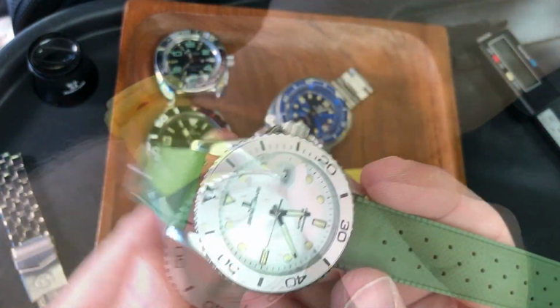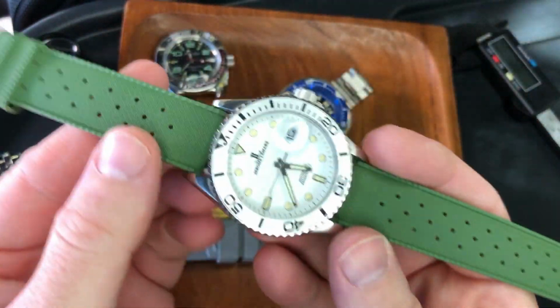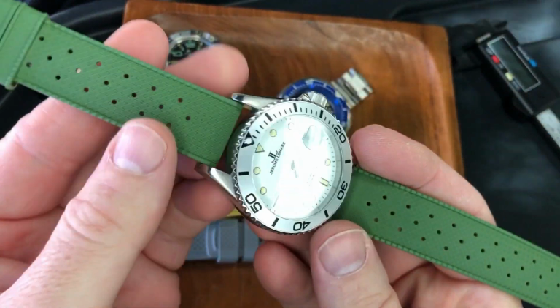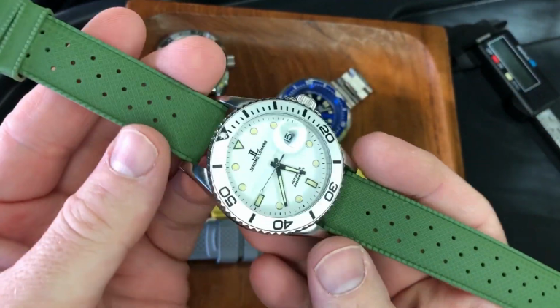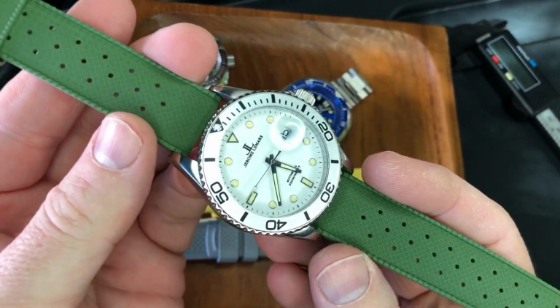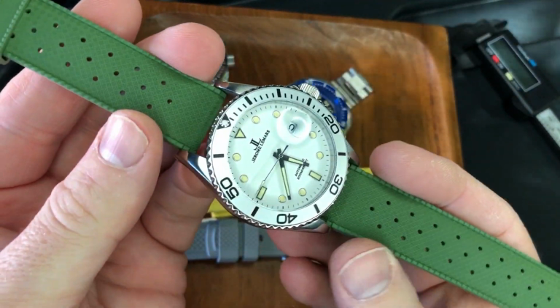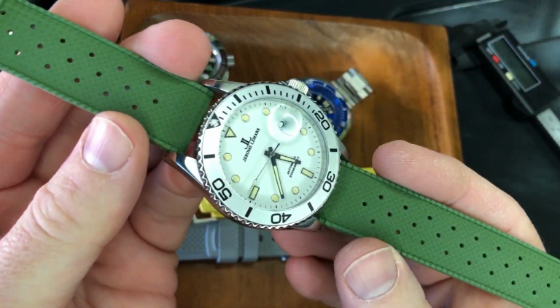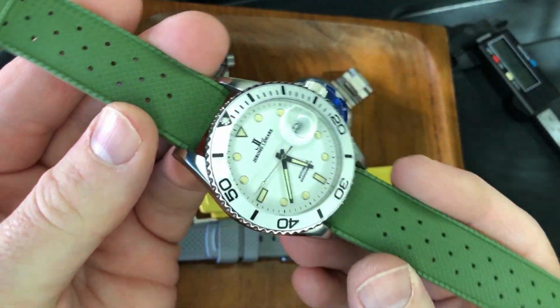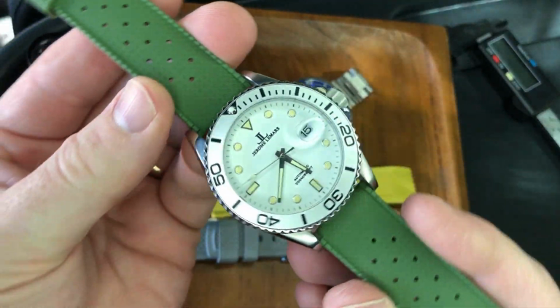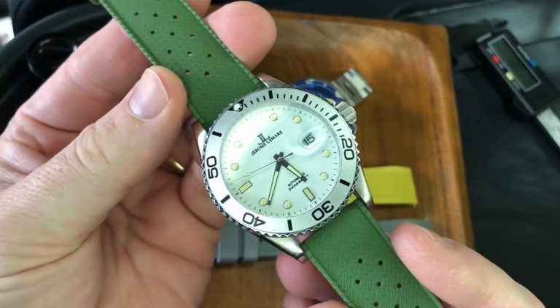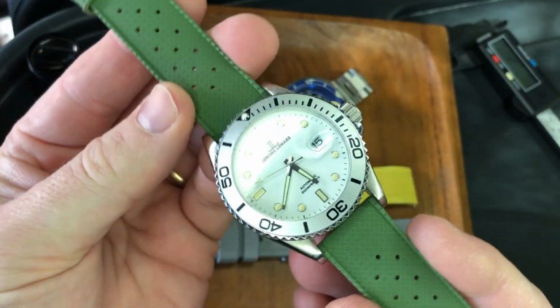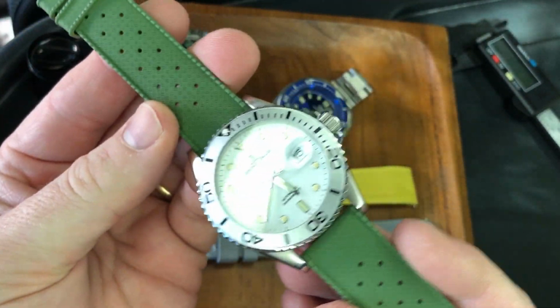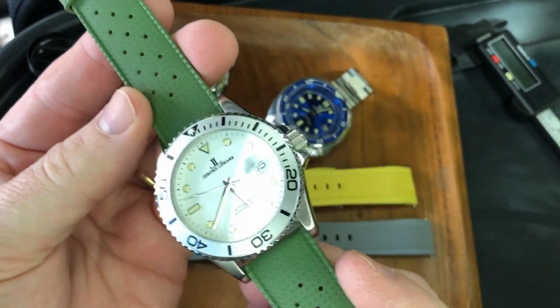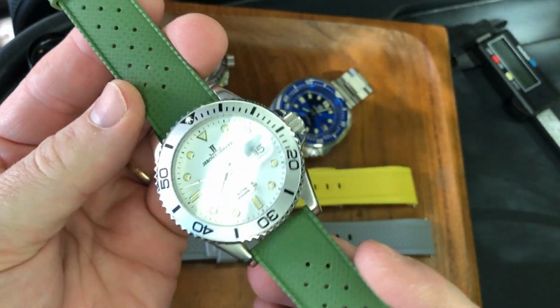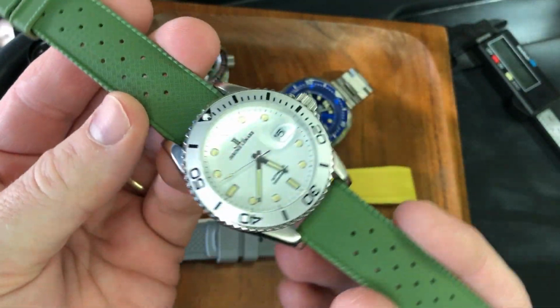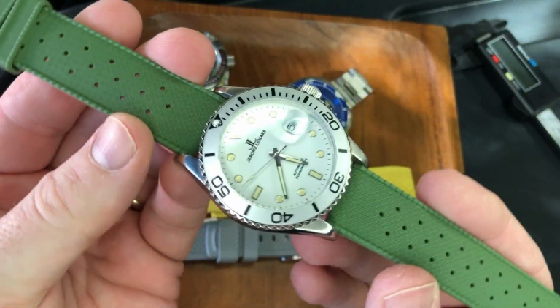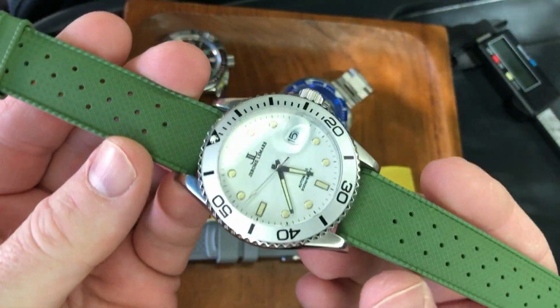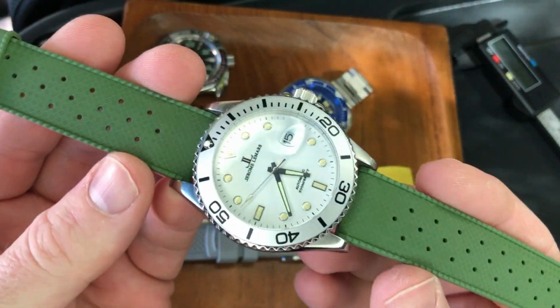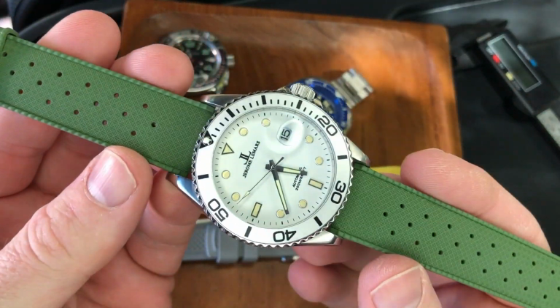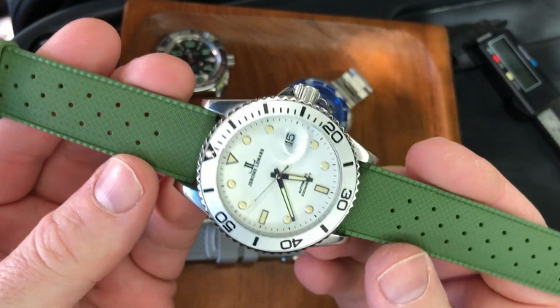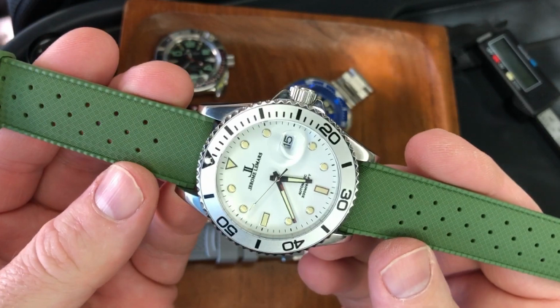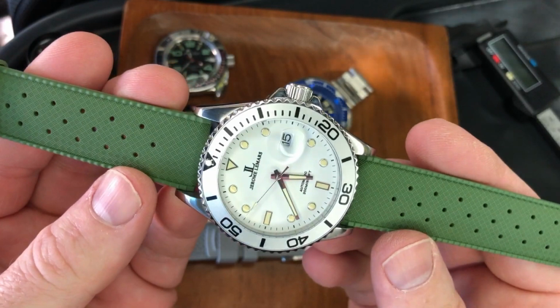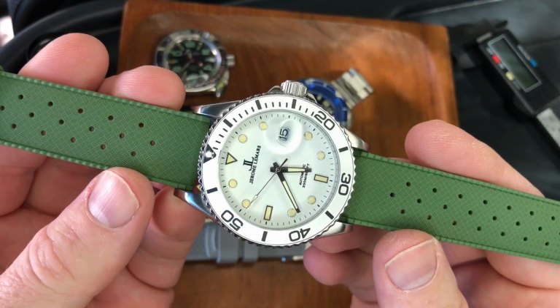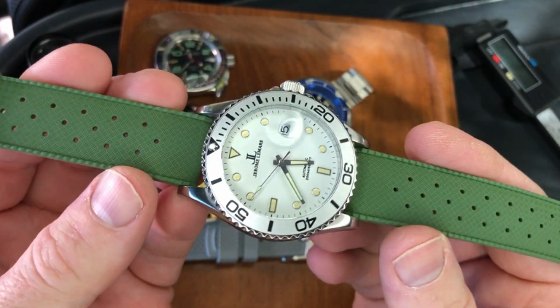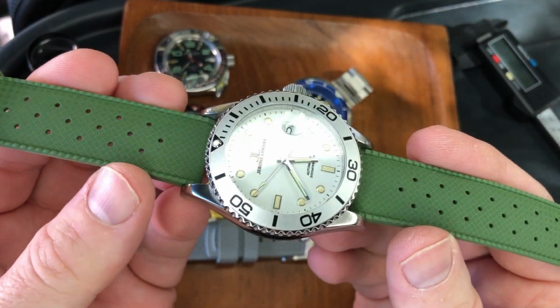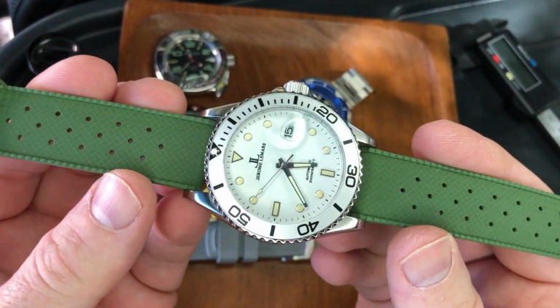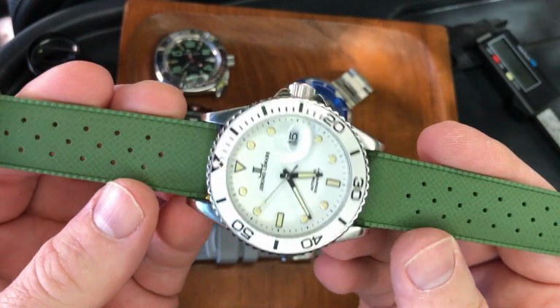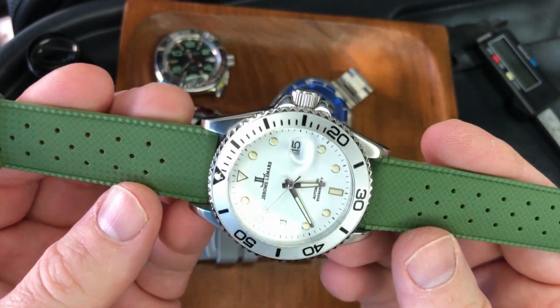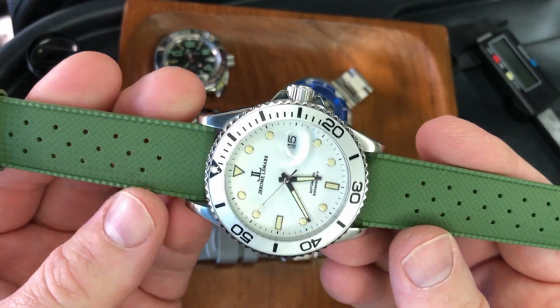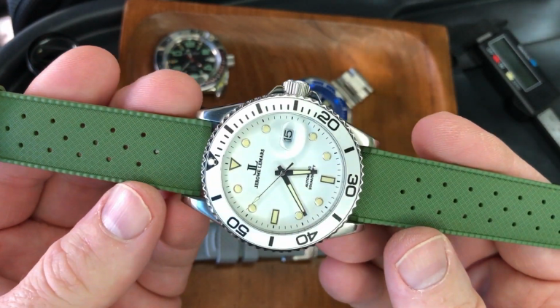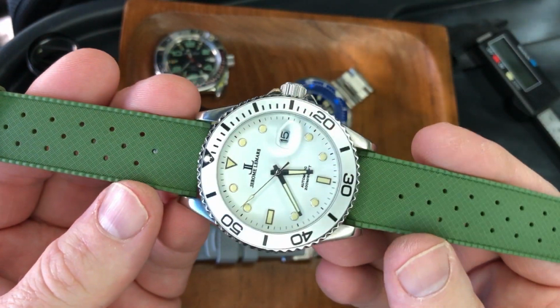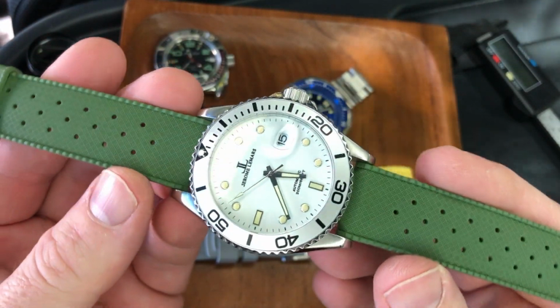I'll let the music roll now and show you a few different straps, then come back at the end to explain the link and pricing.